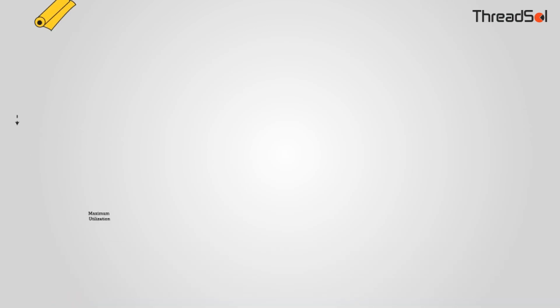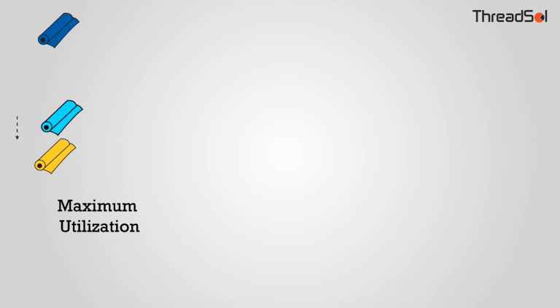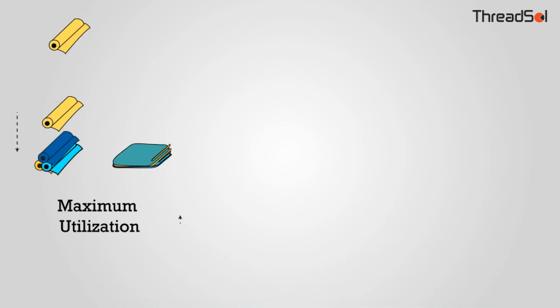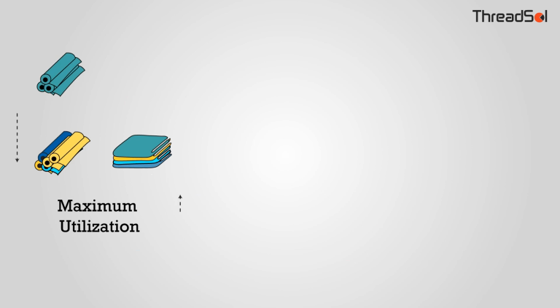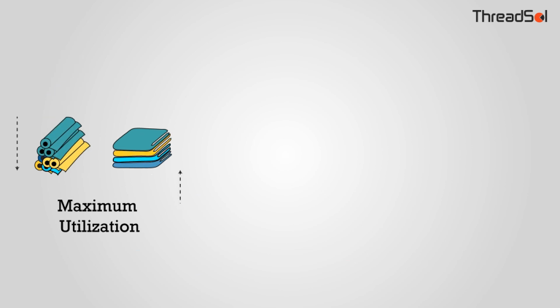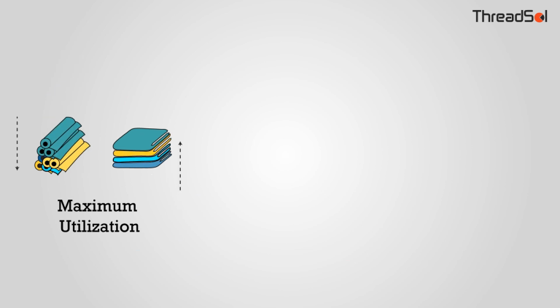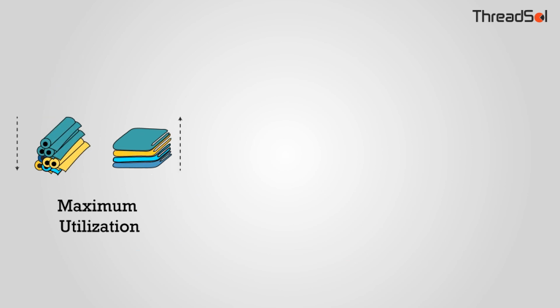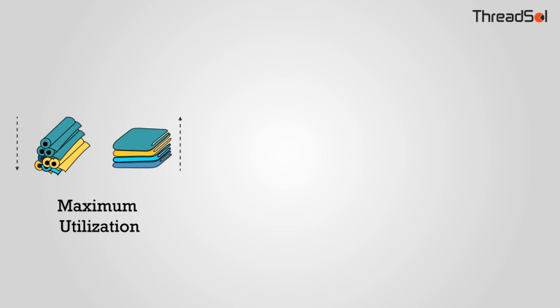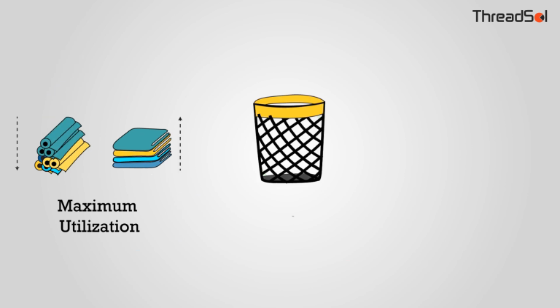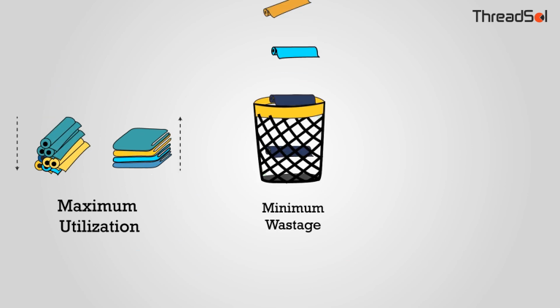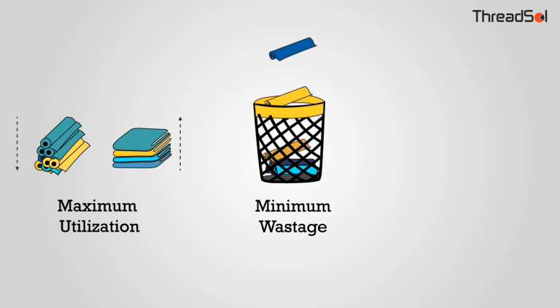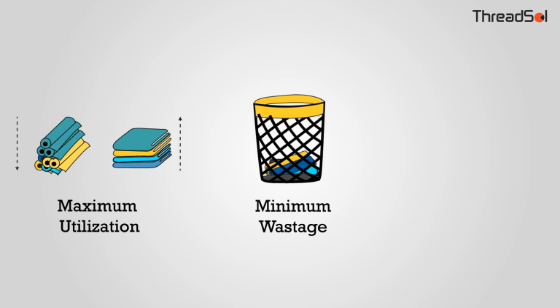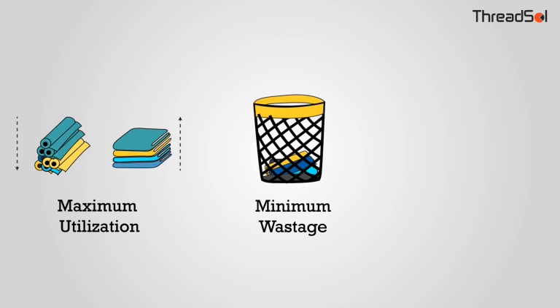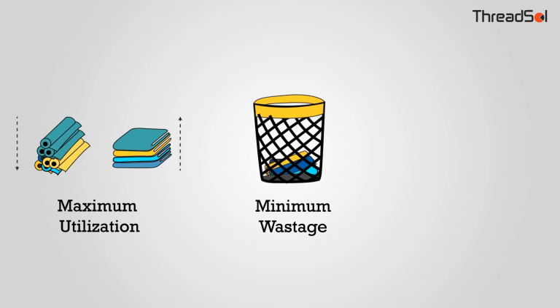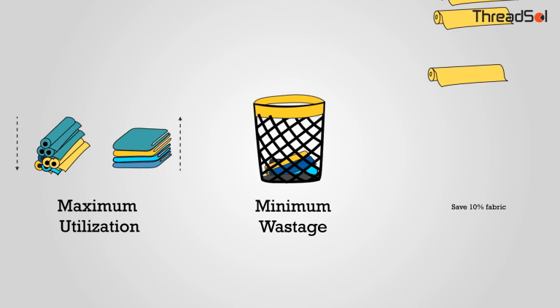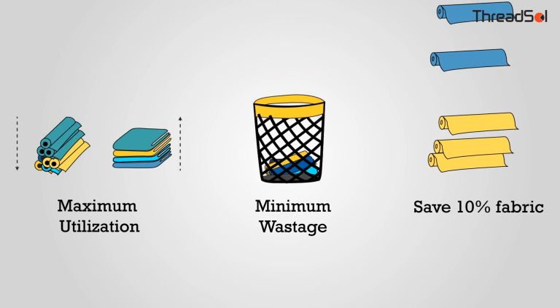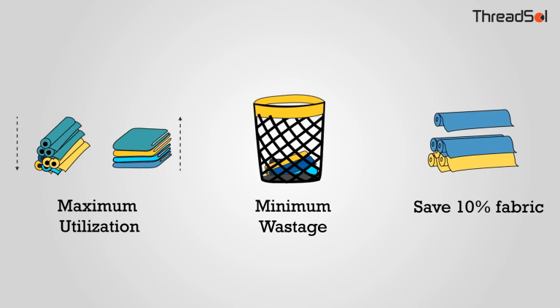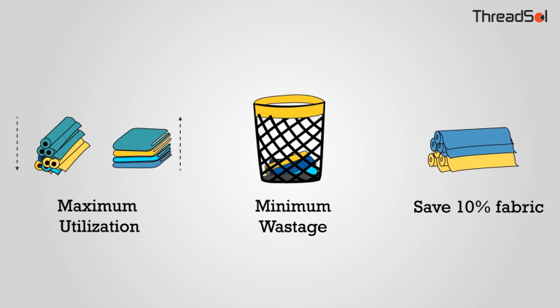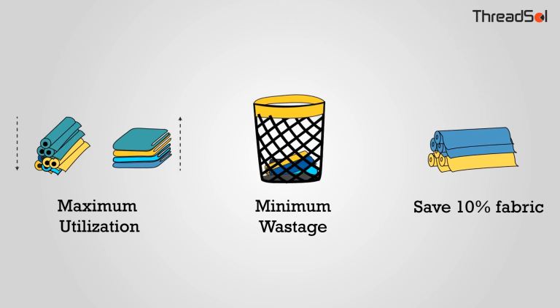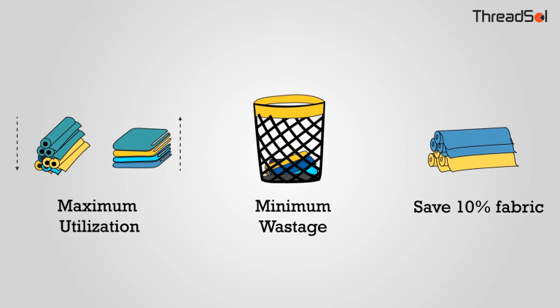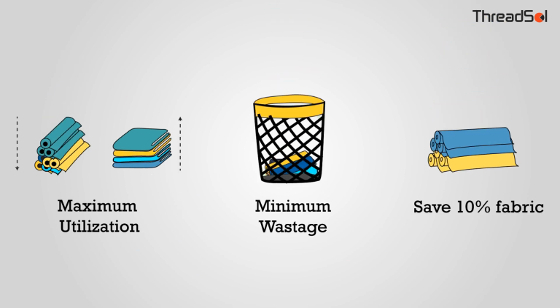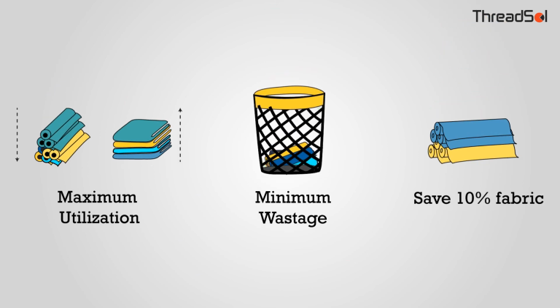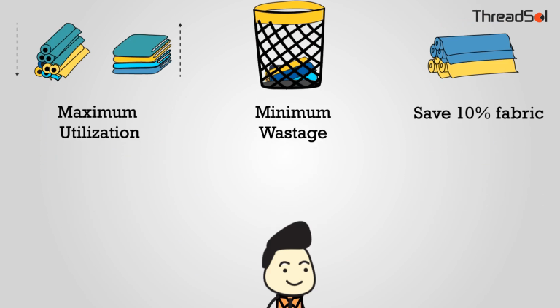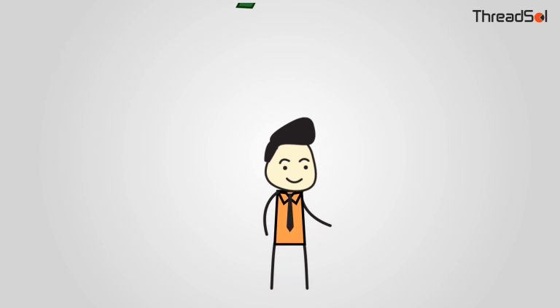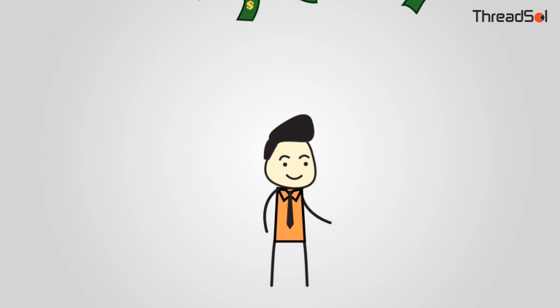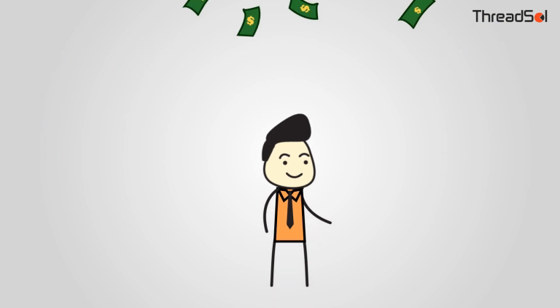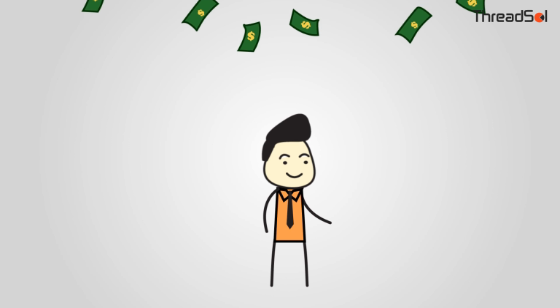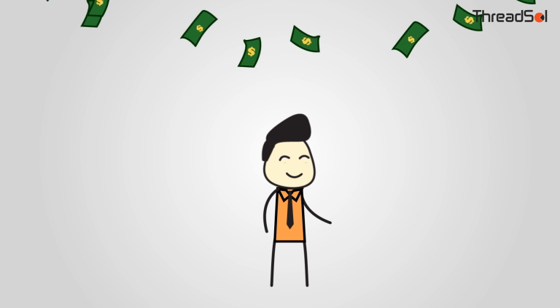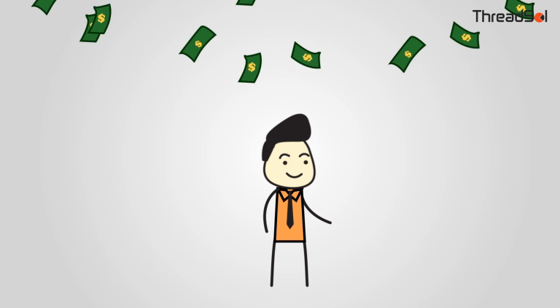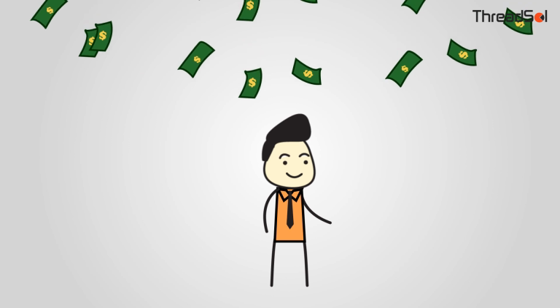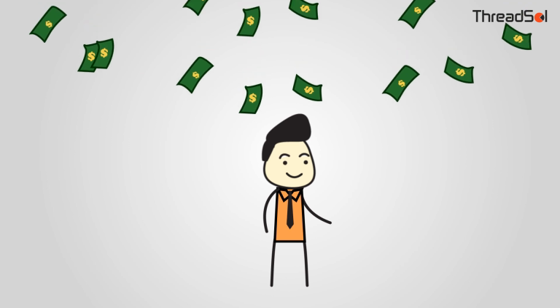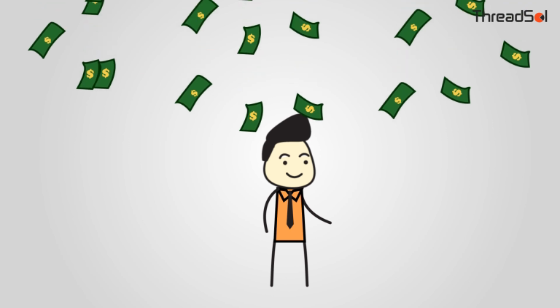Maximum utilization, minimum wastage — Intellocut saves 10% fabric, resulting in millions of dollars in profit.